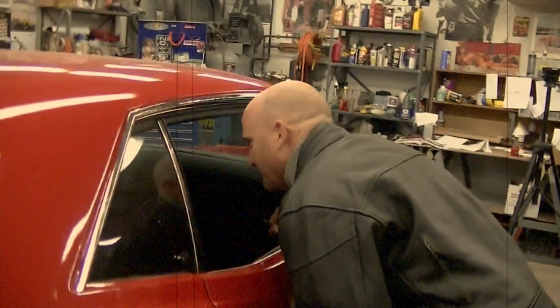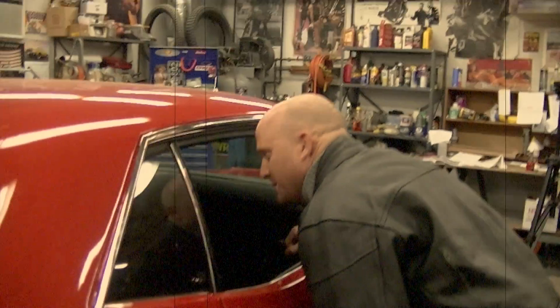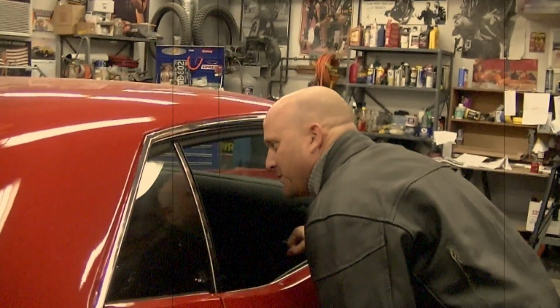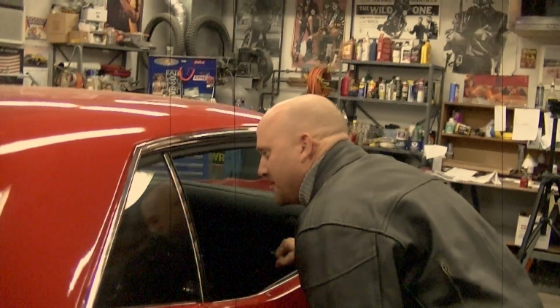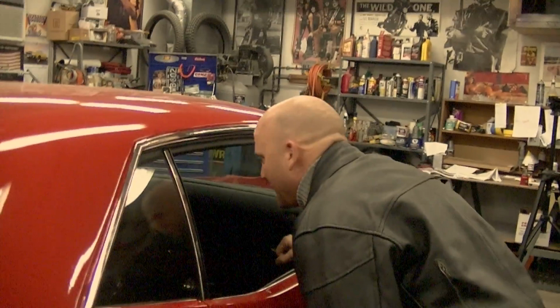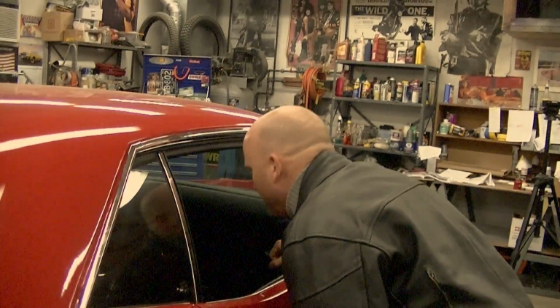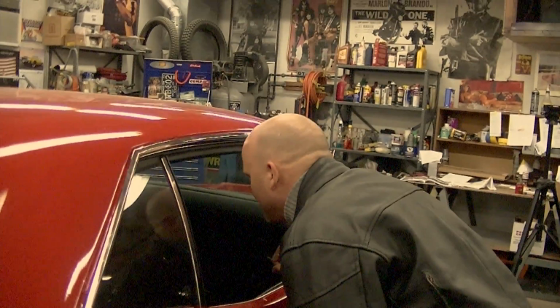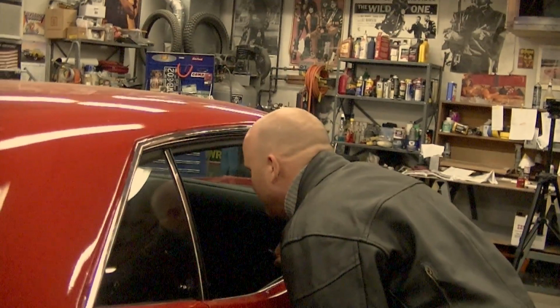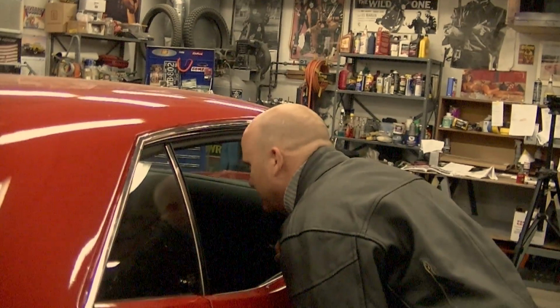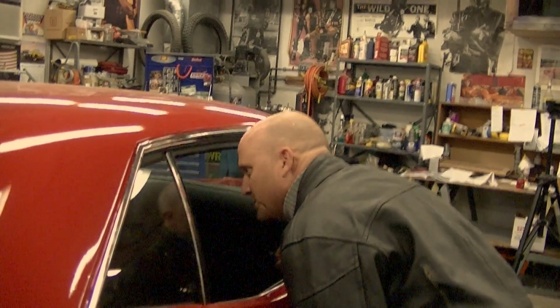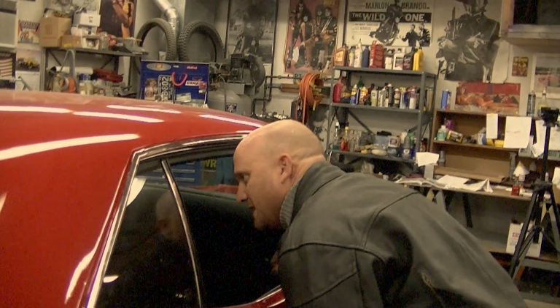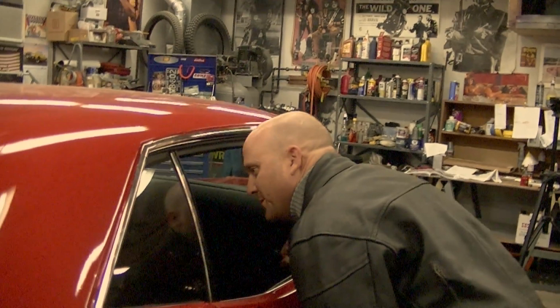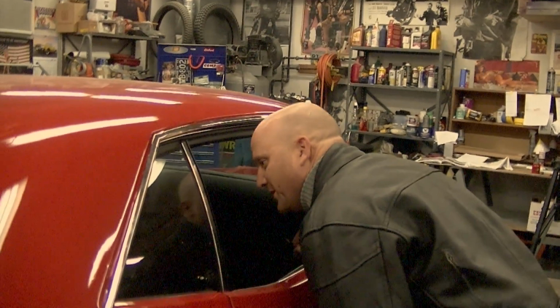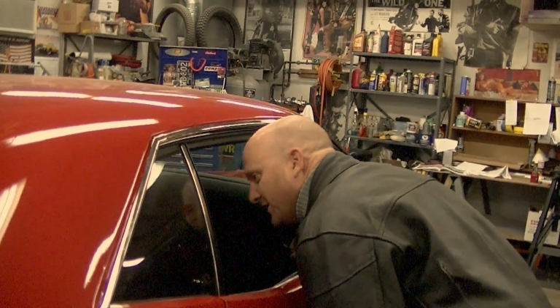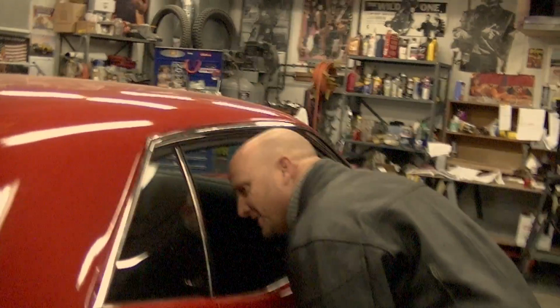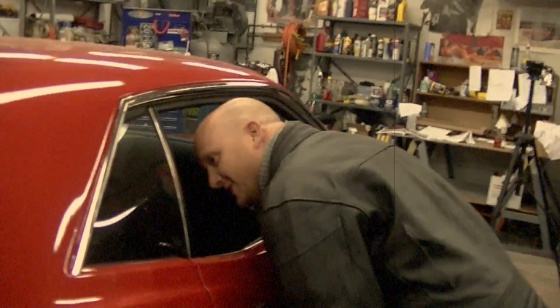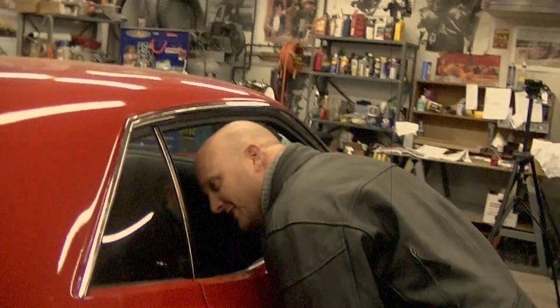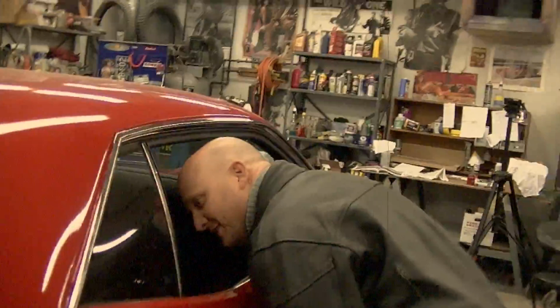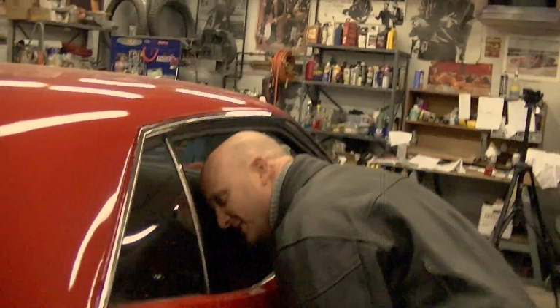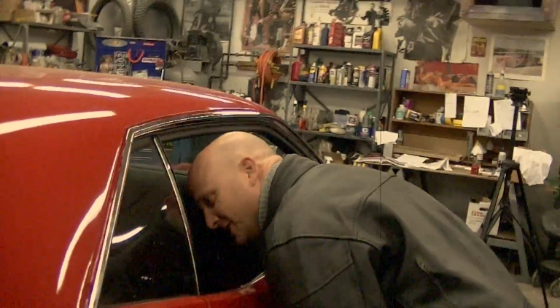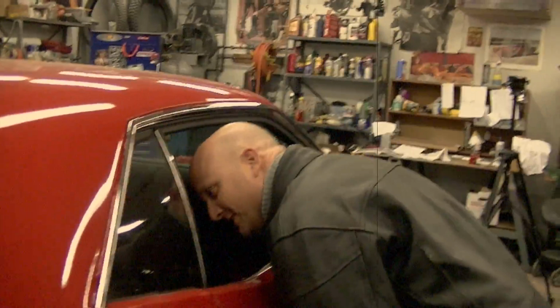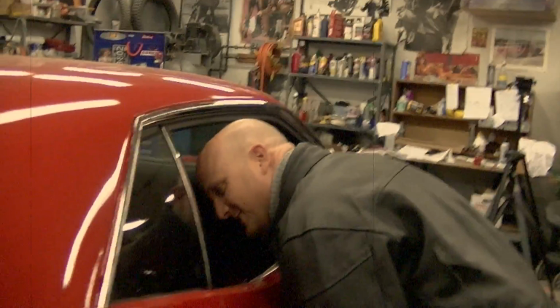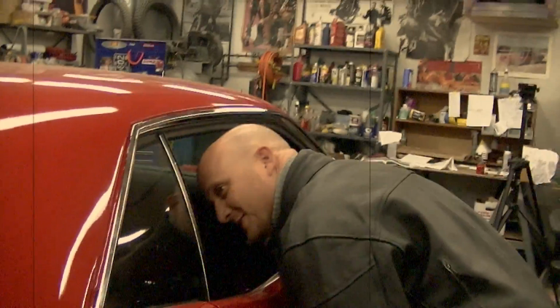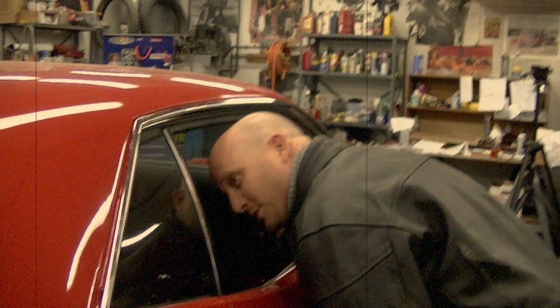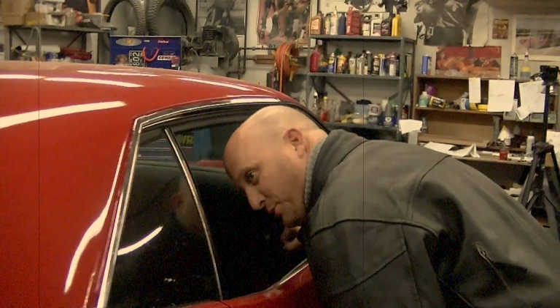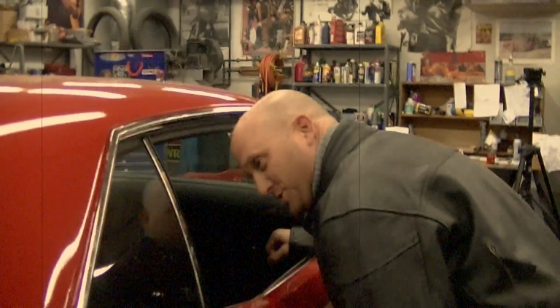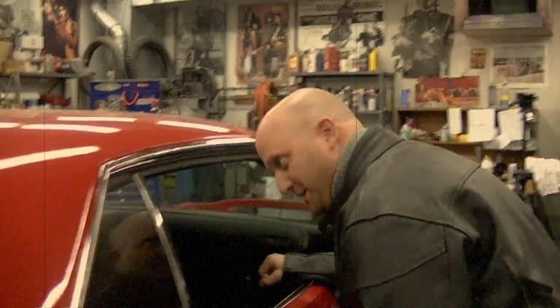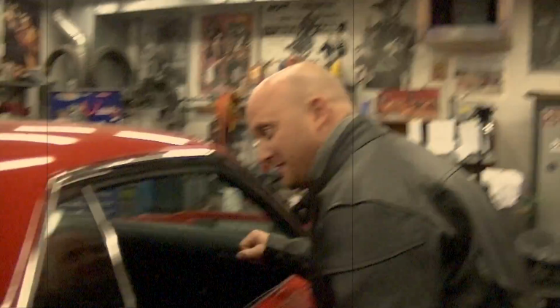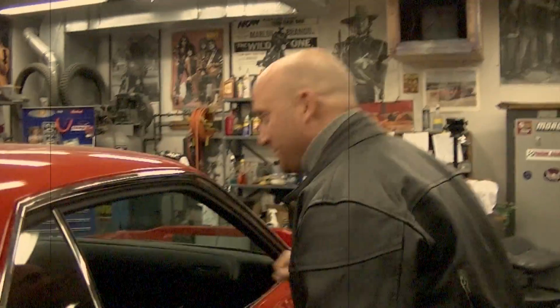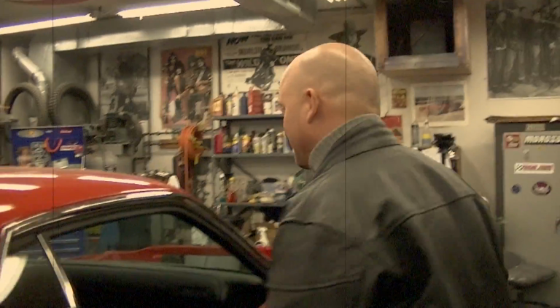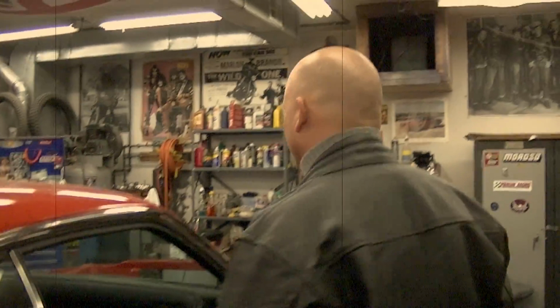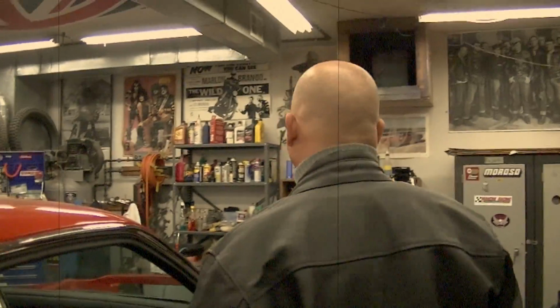You got a half a mile on the odometer — it's all the pushing in and out of the garage.